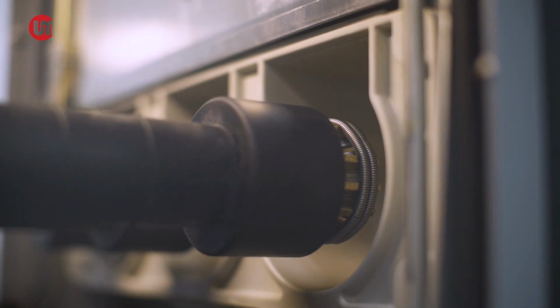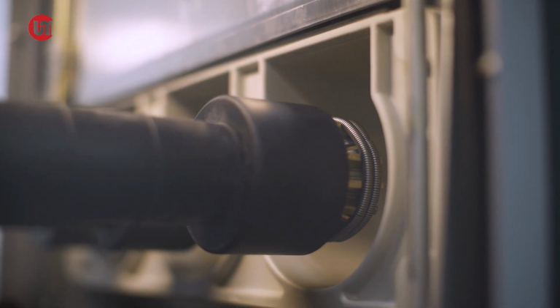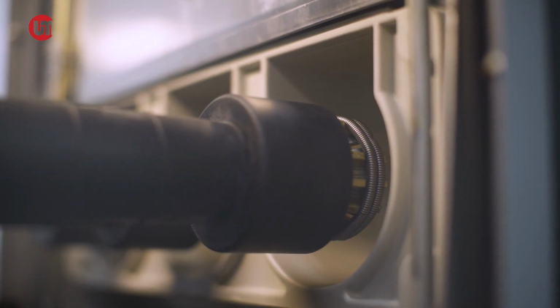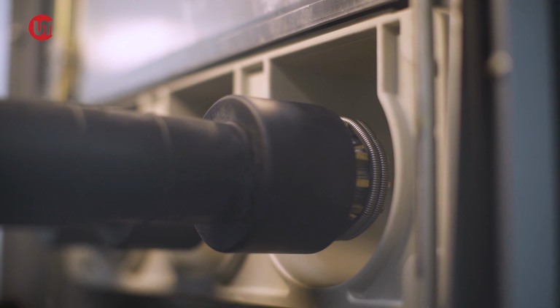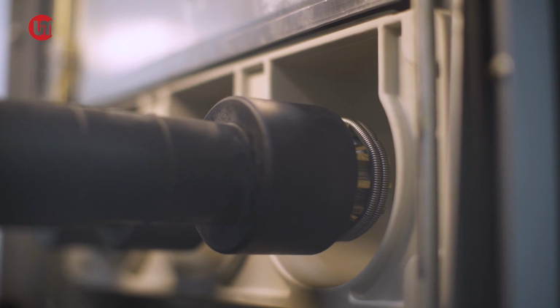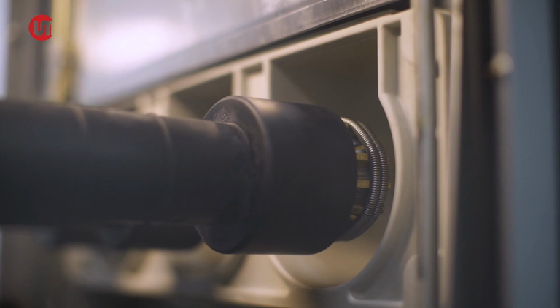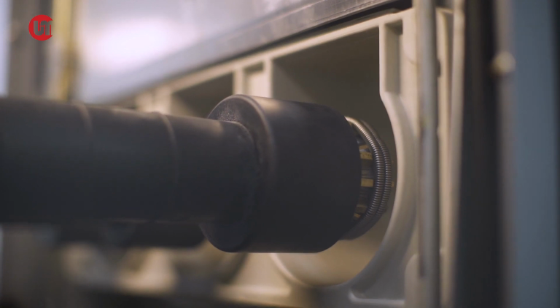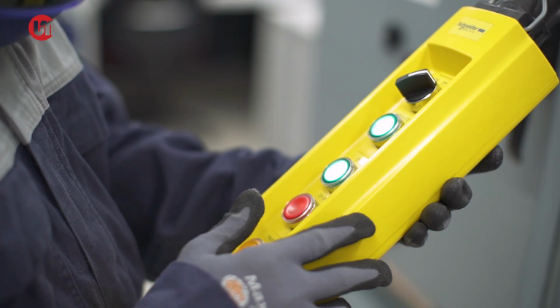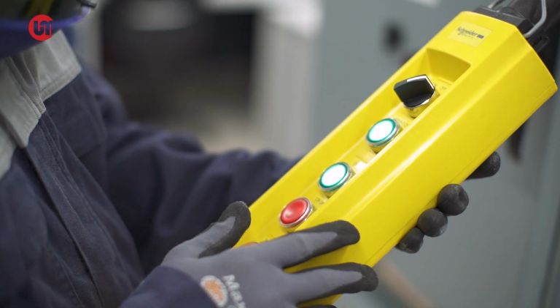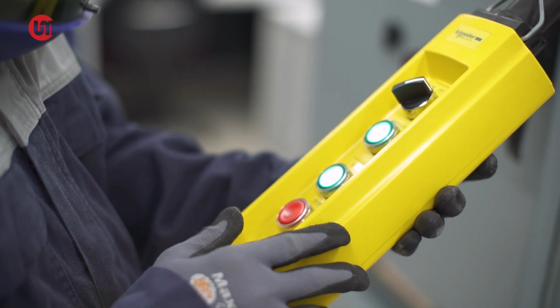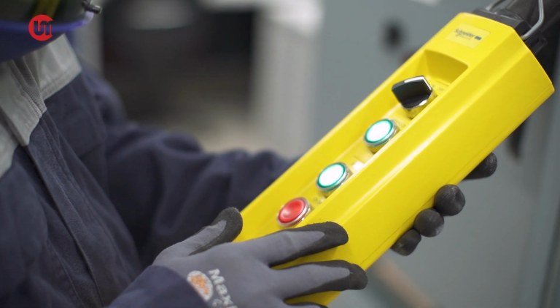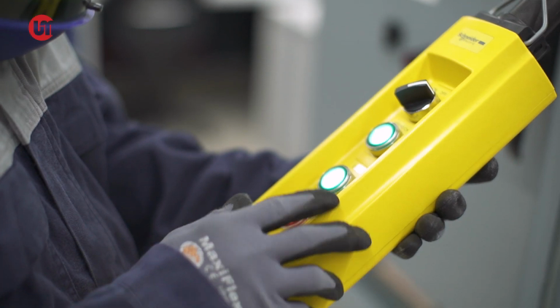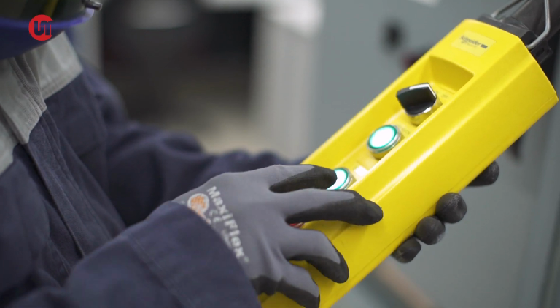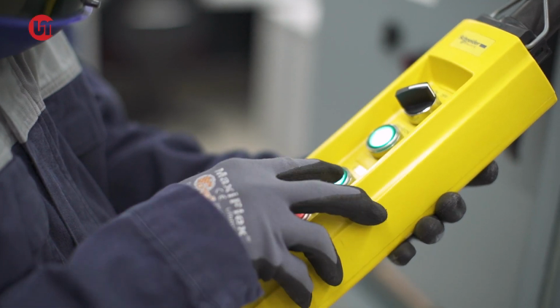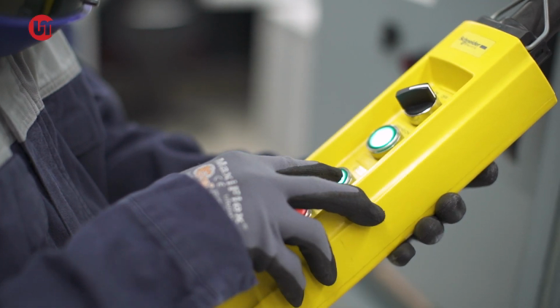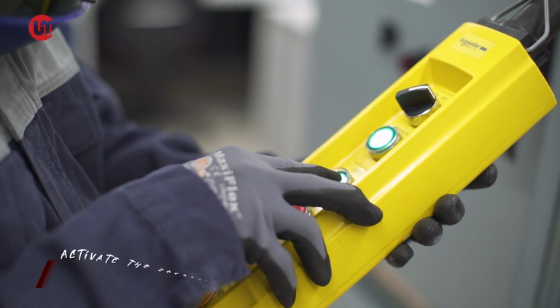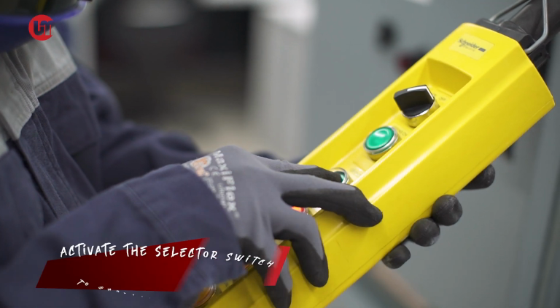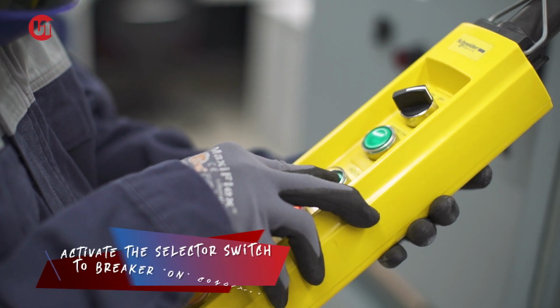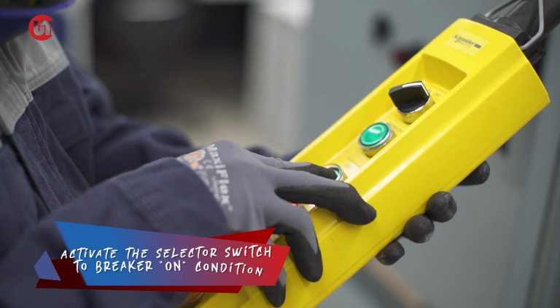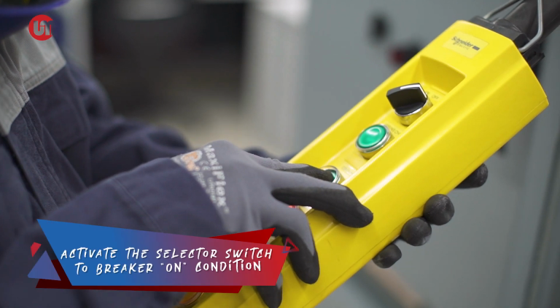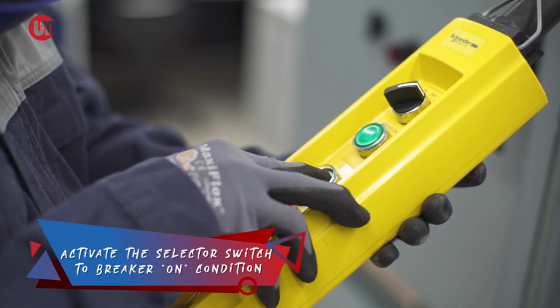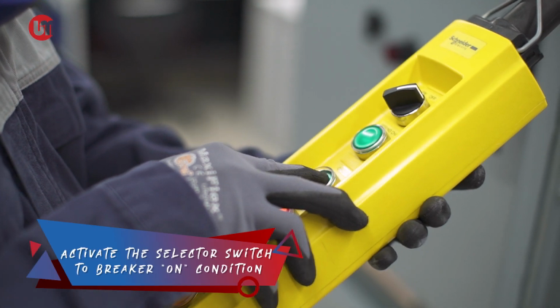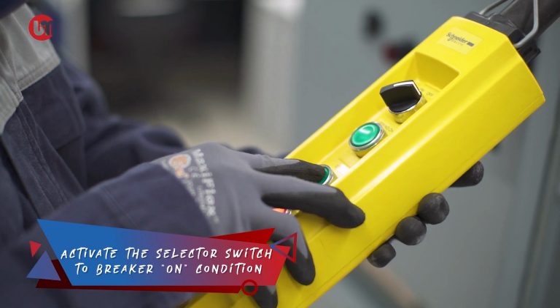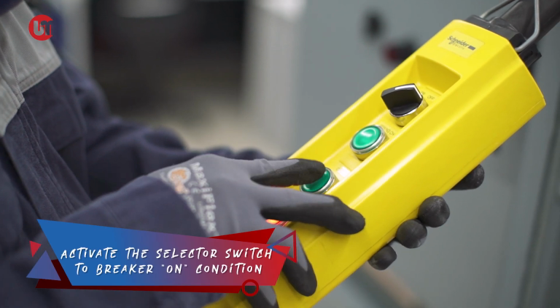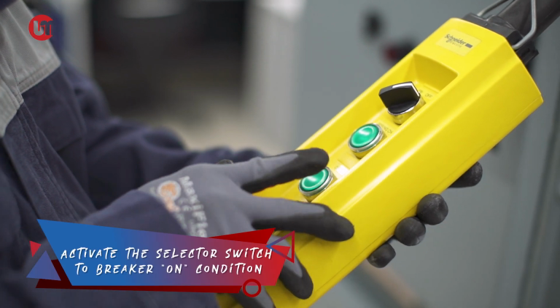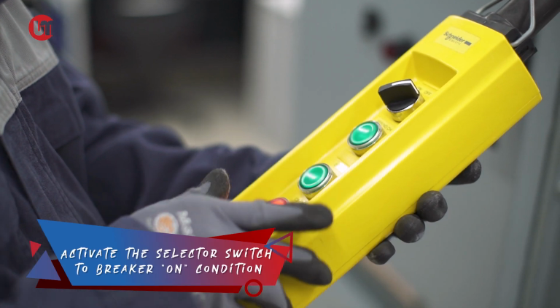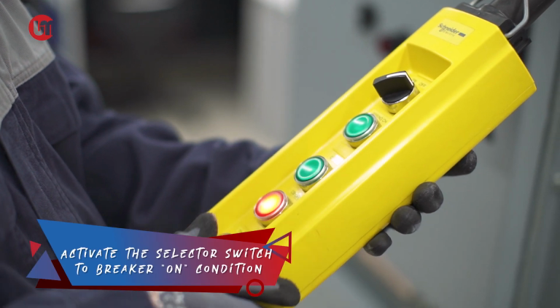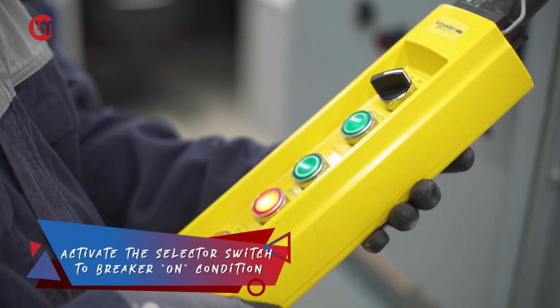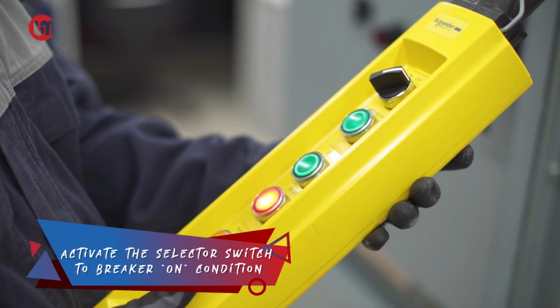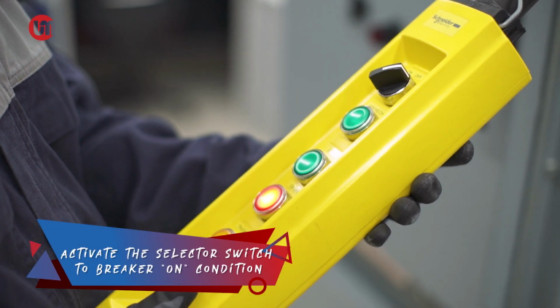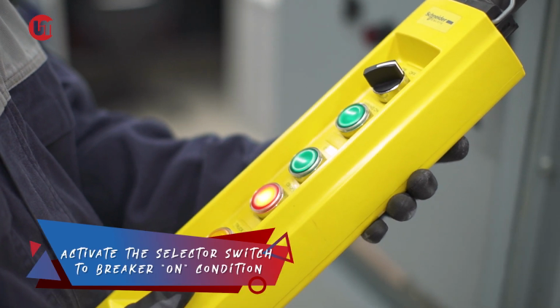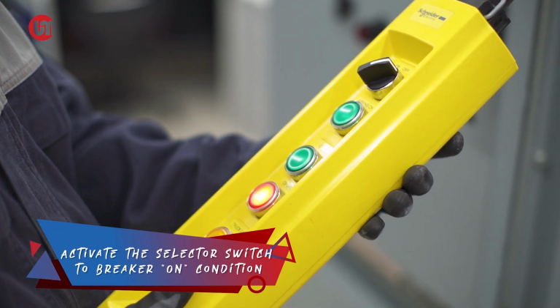And lastly, Step 5. Activate the selector switch to the breaker-on condition.